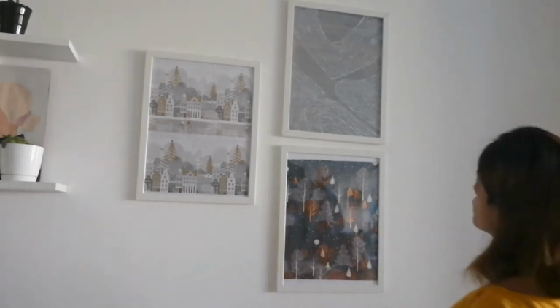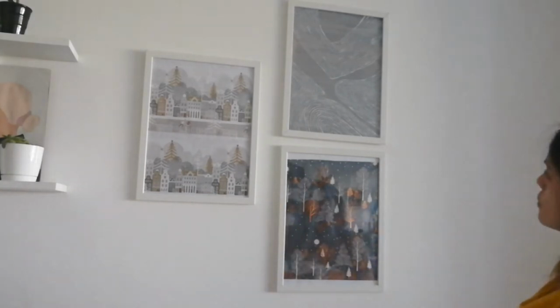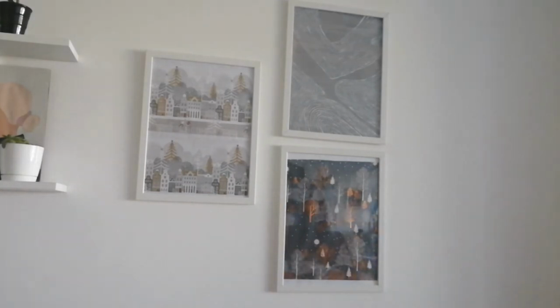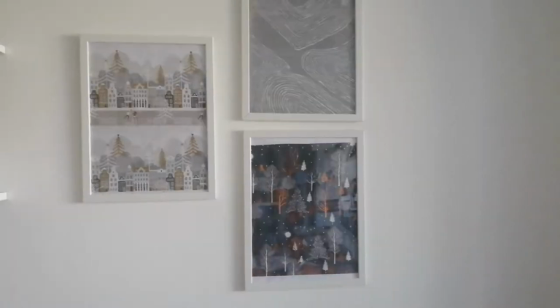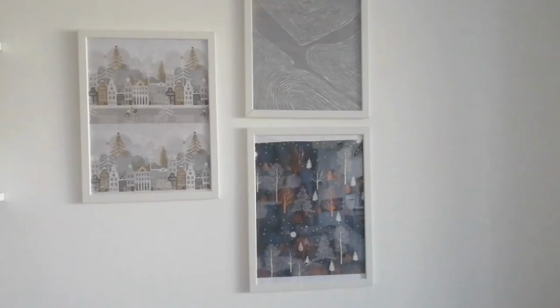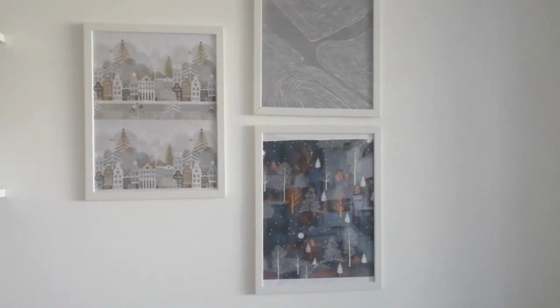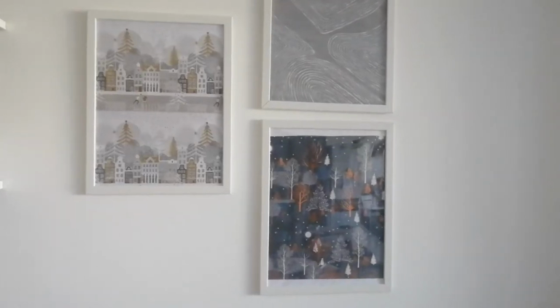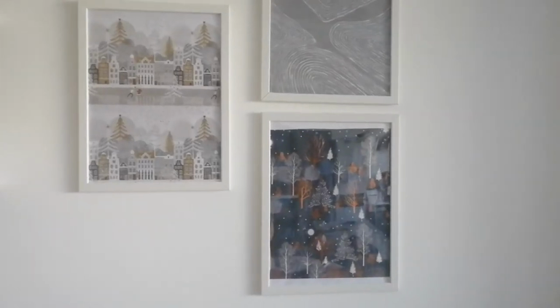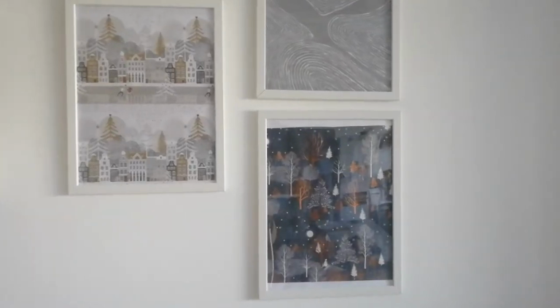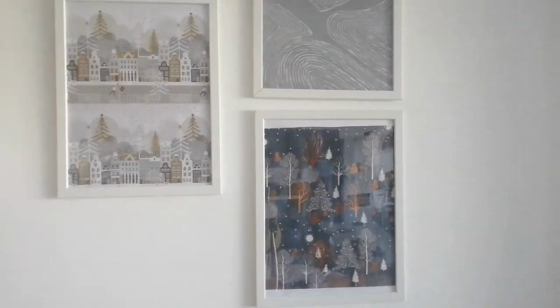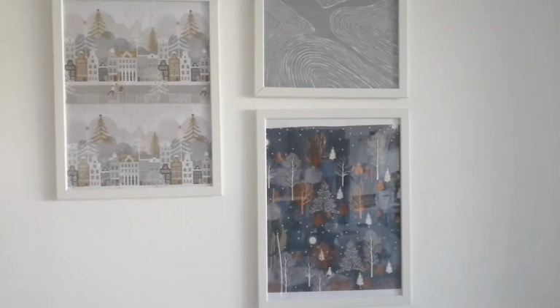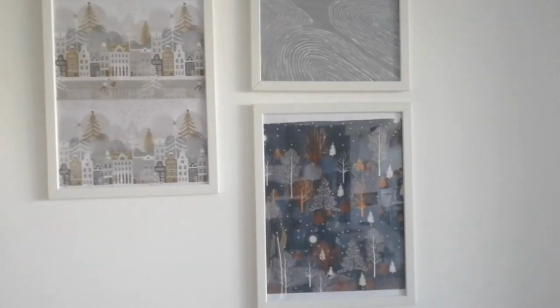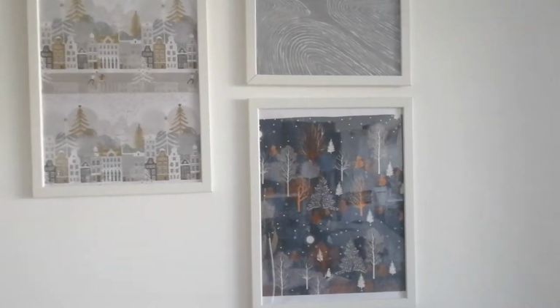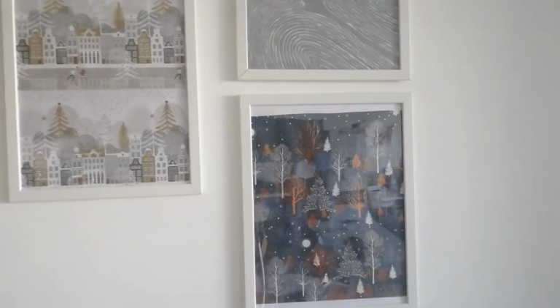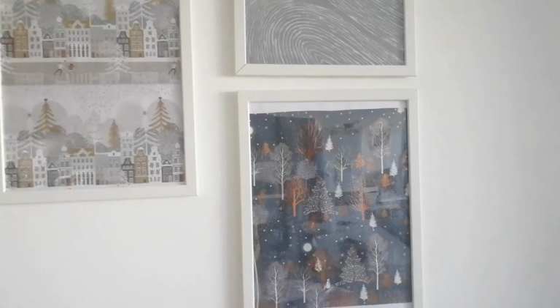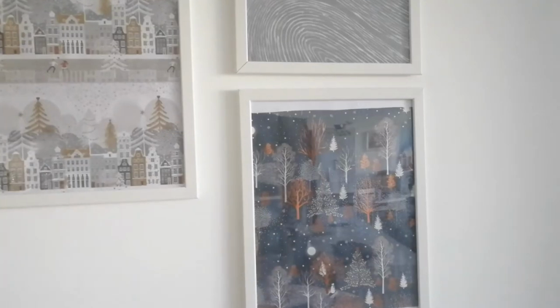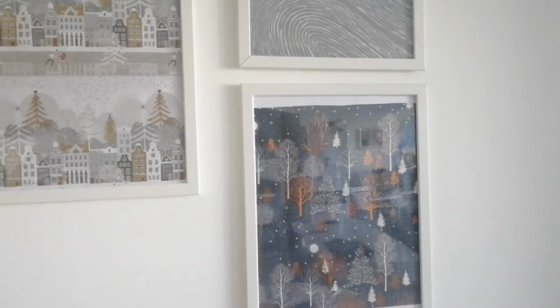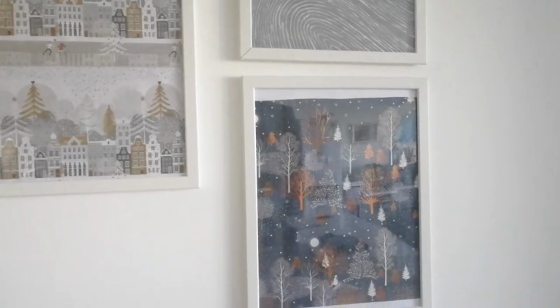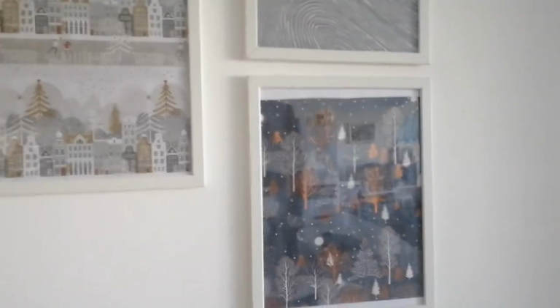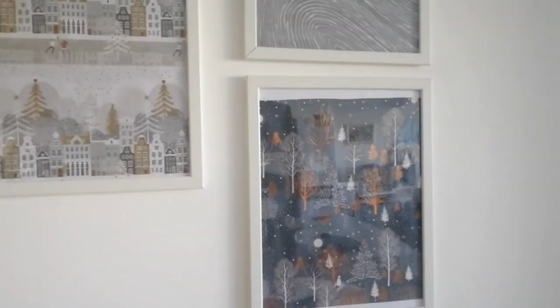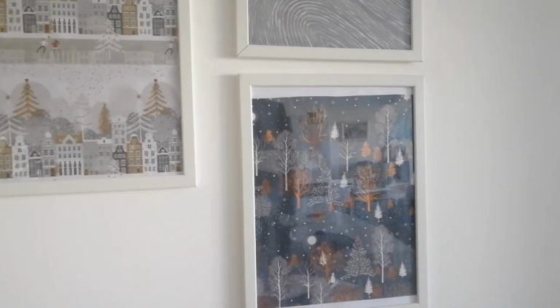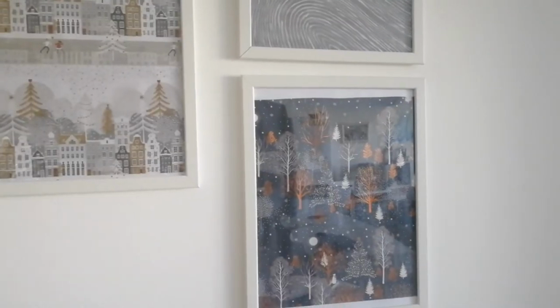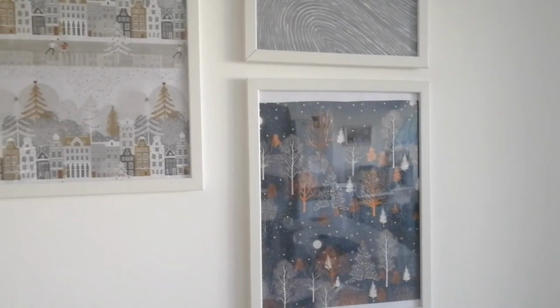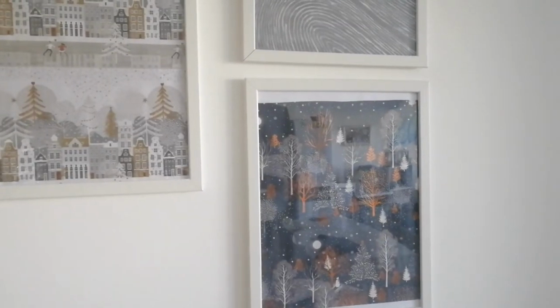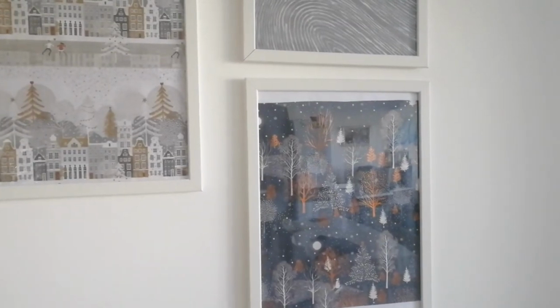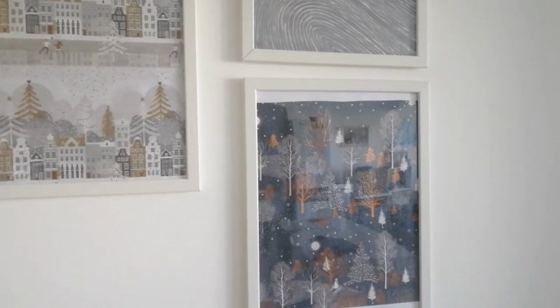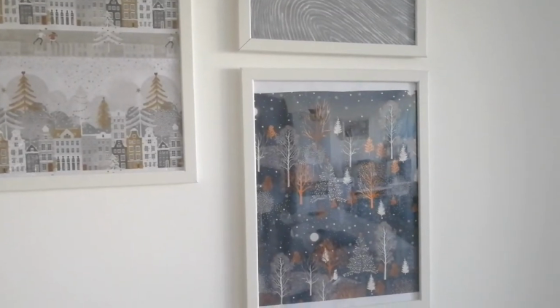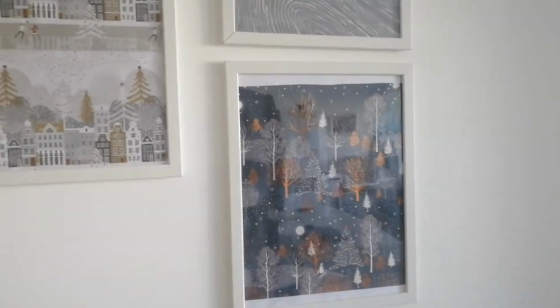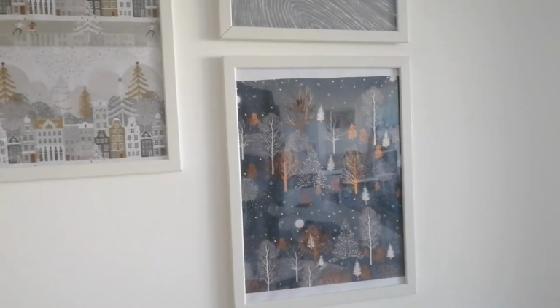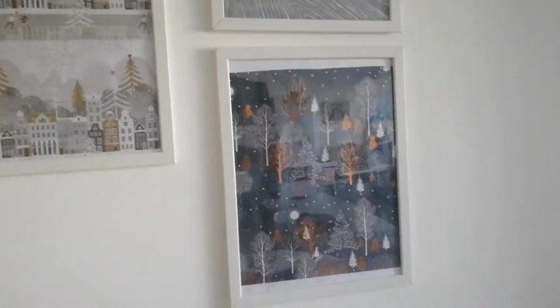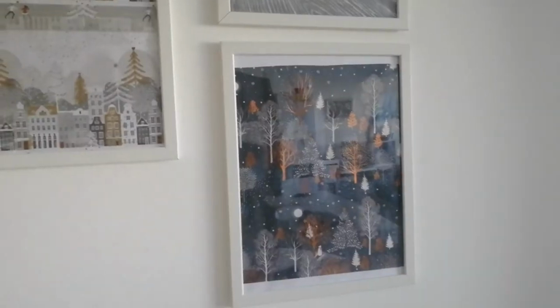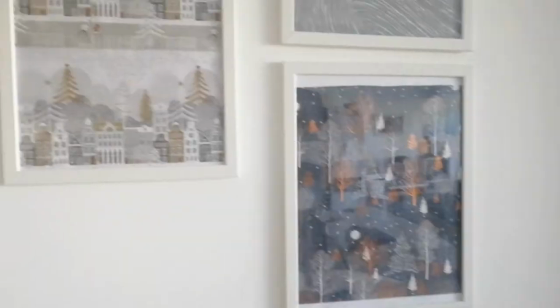I think it turns out really nice. These prints are so beautiful and they go really well this season.